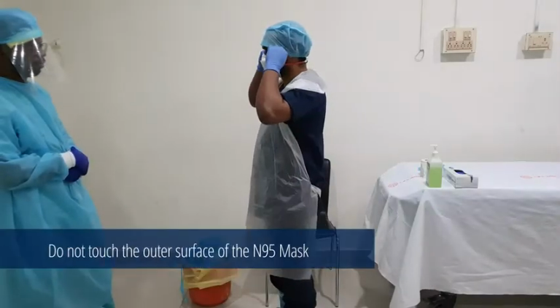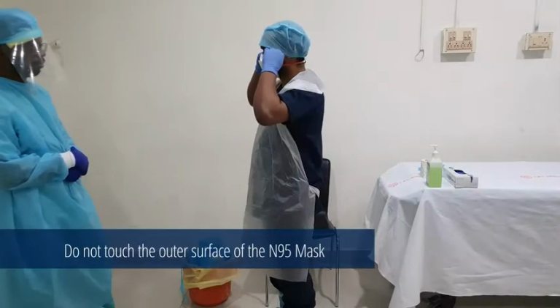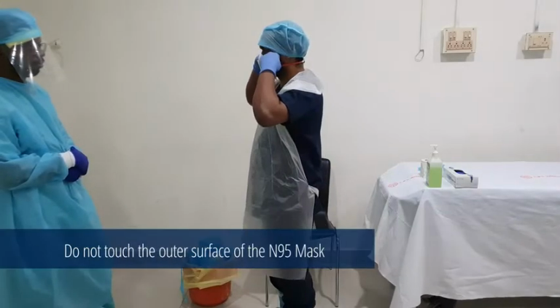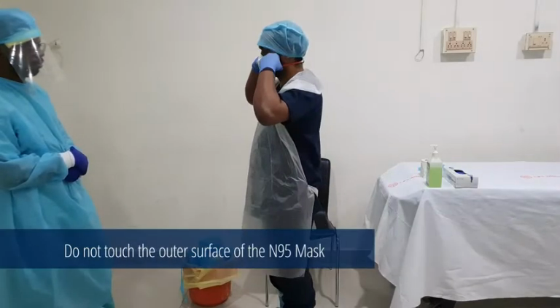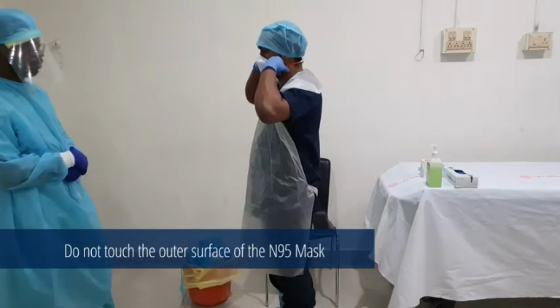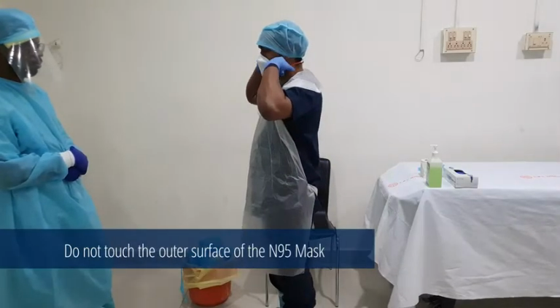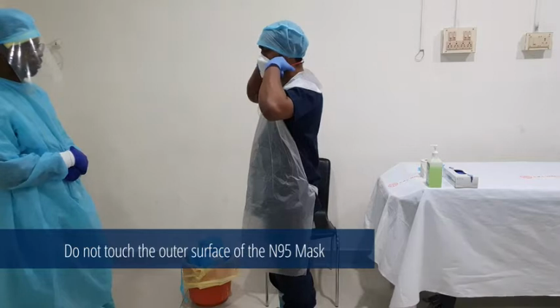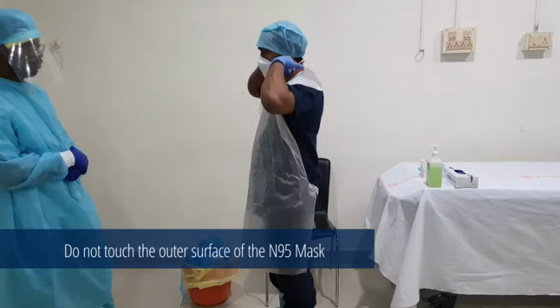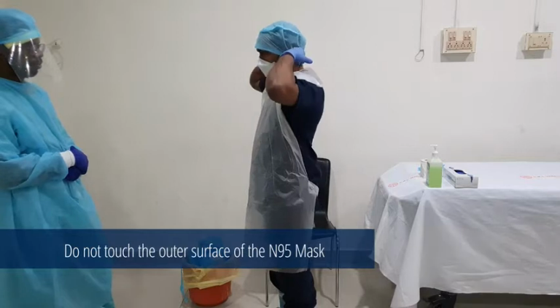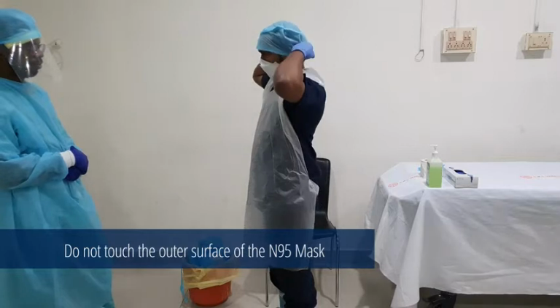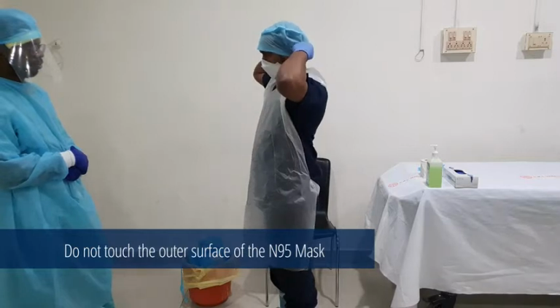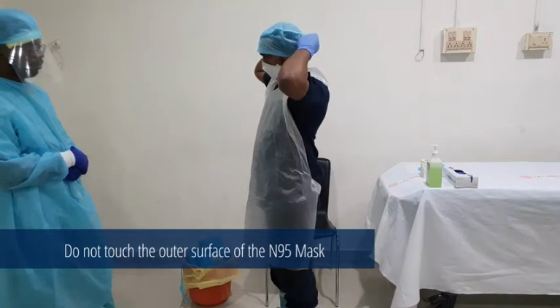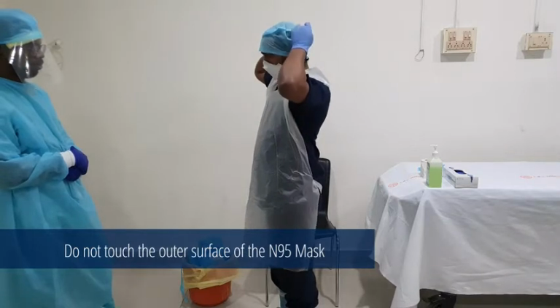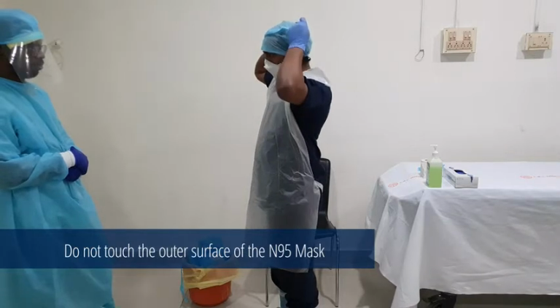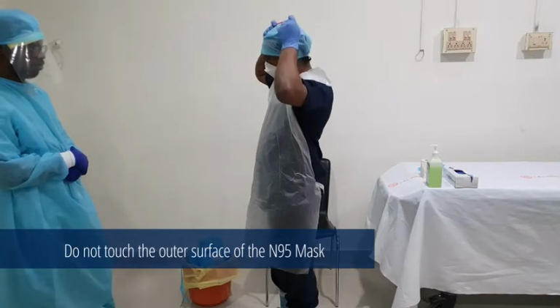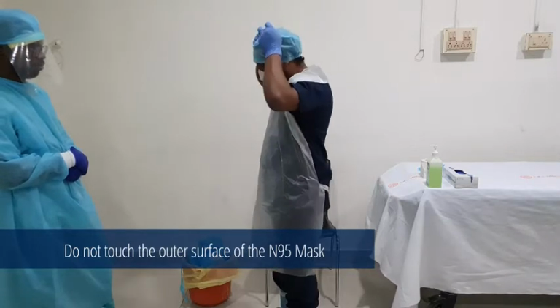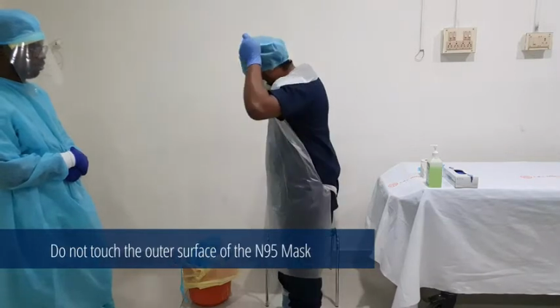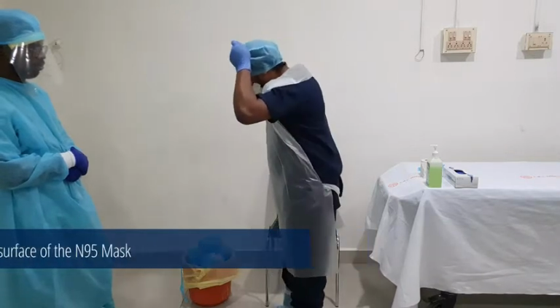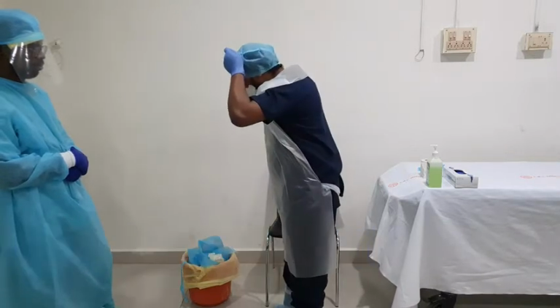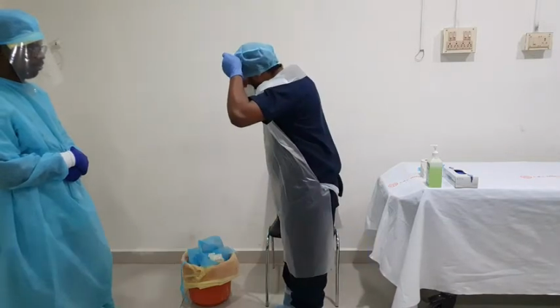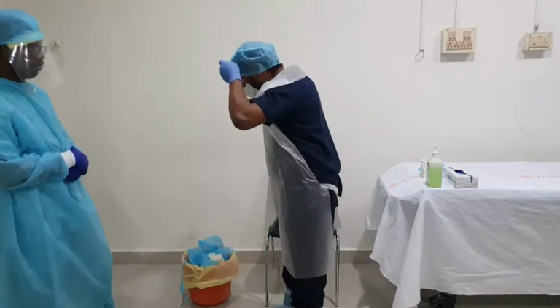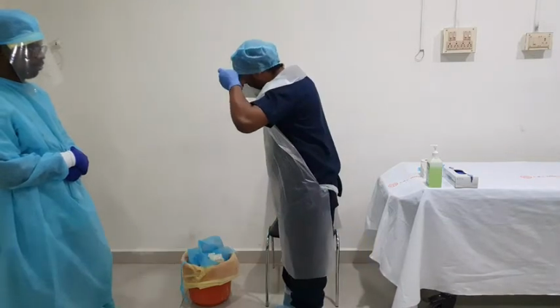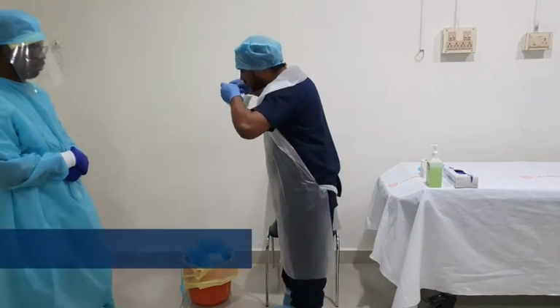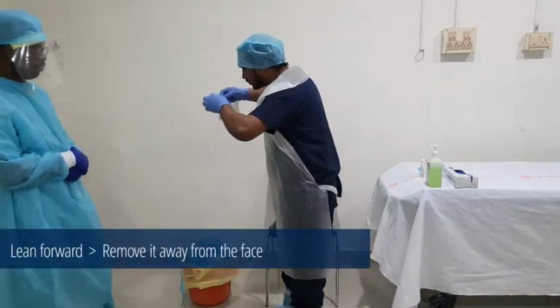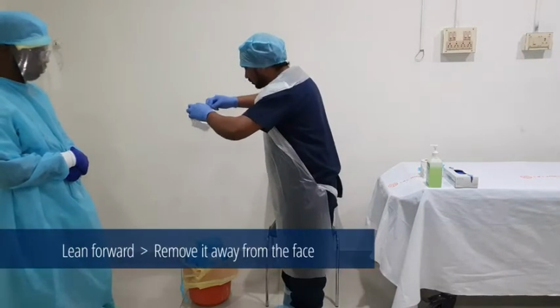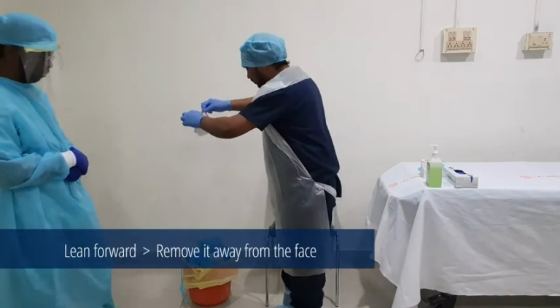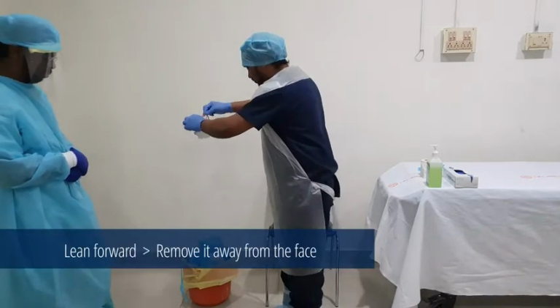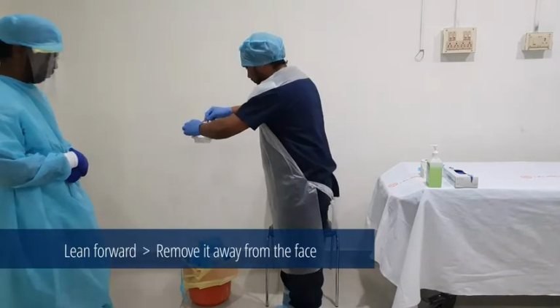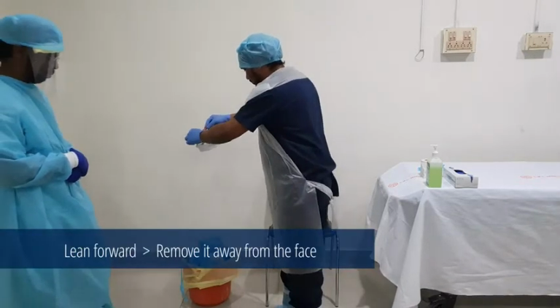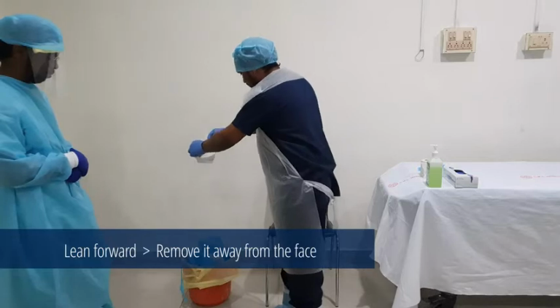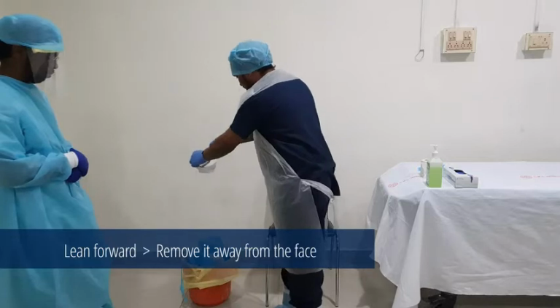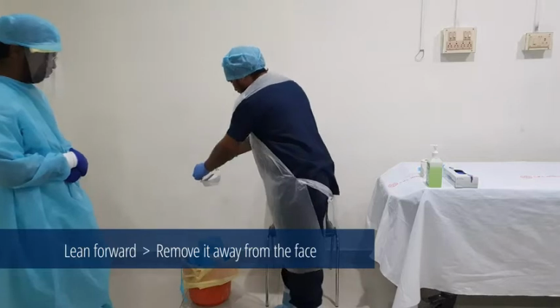While removing the N95 mask, make sure not to touch the outer surface of the mask while putting it into the appropriate container.